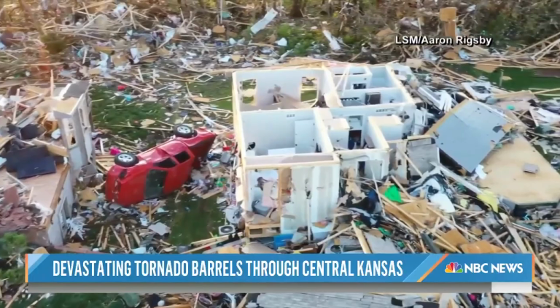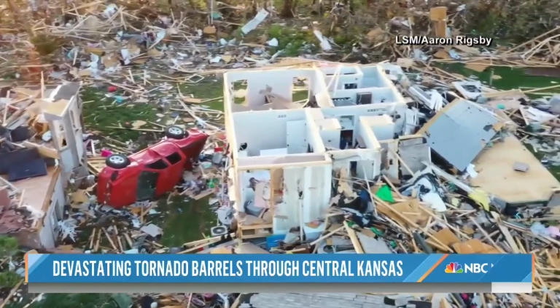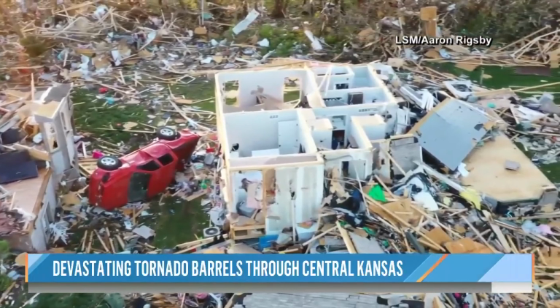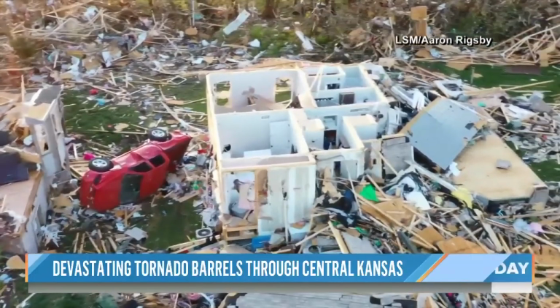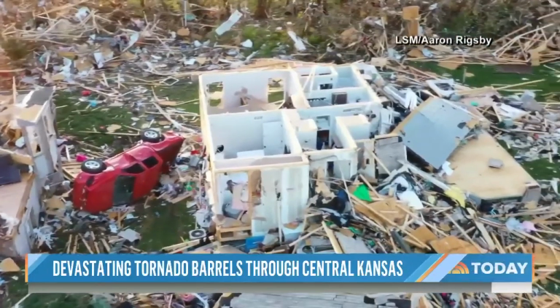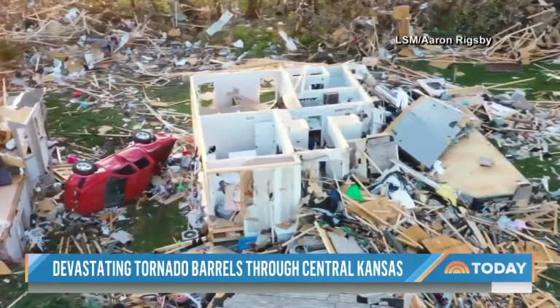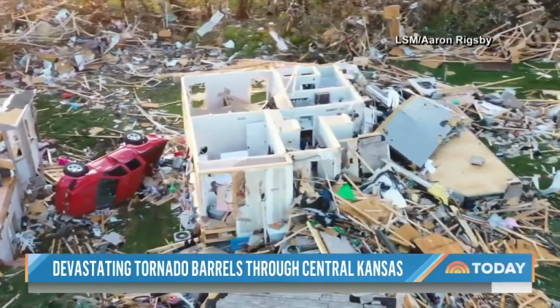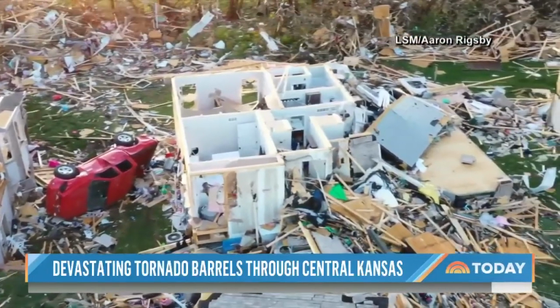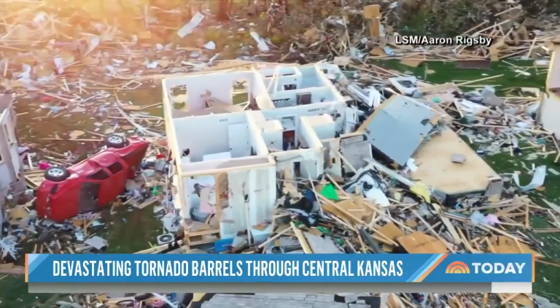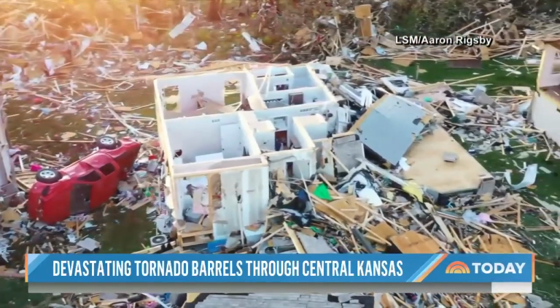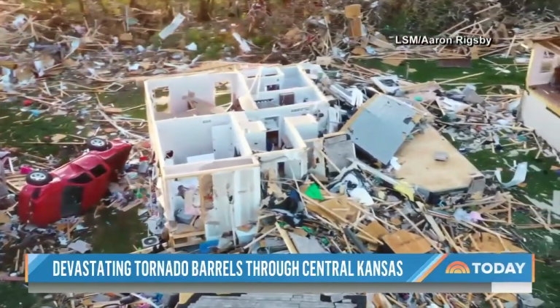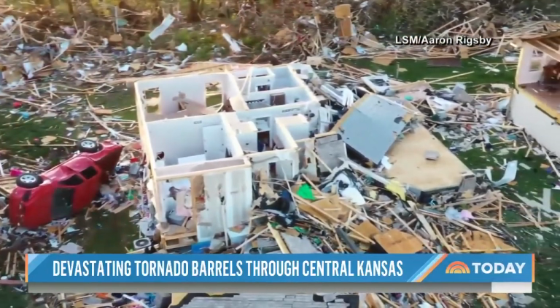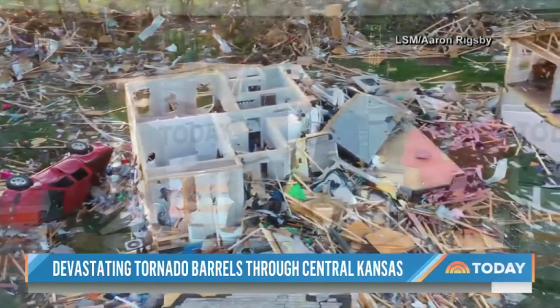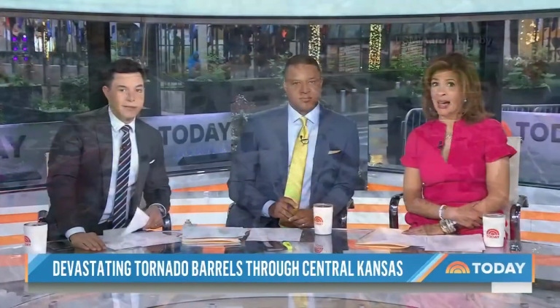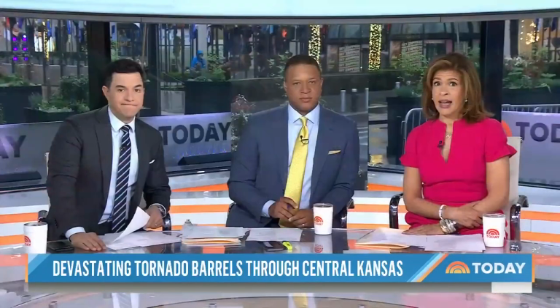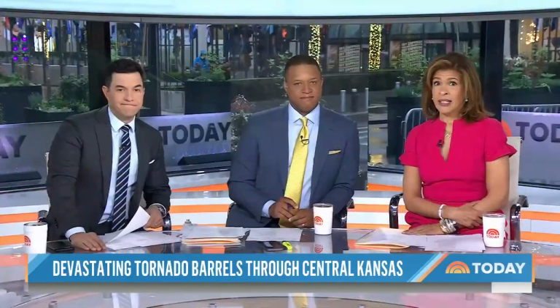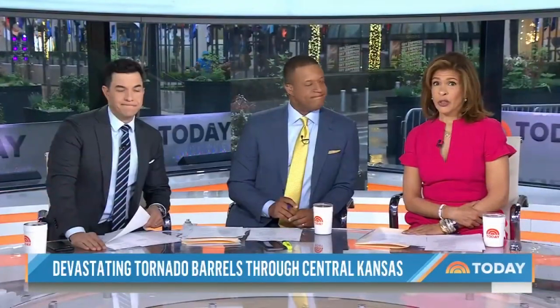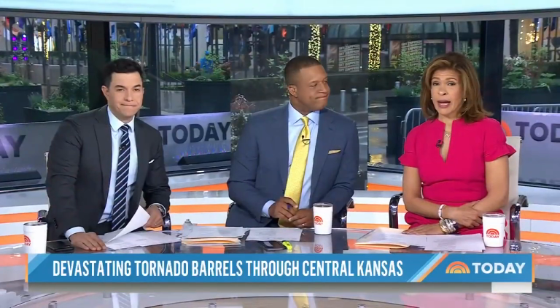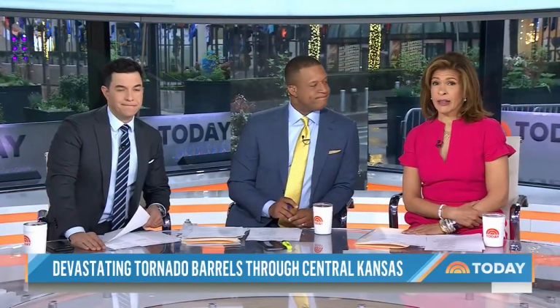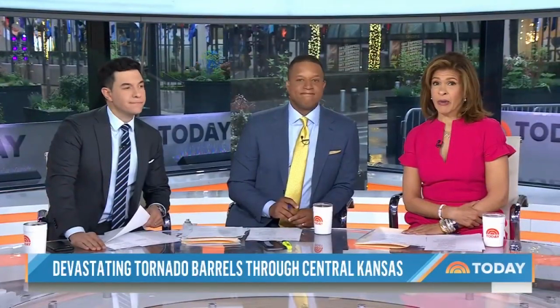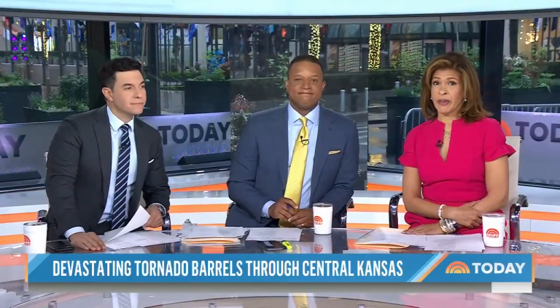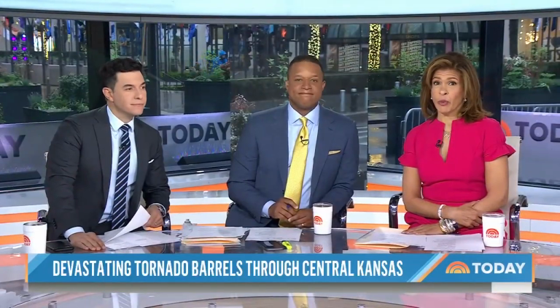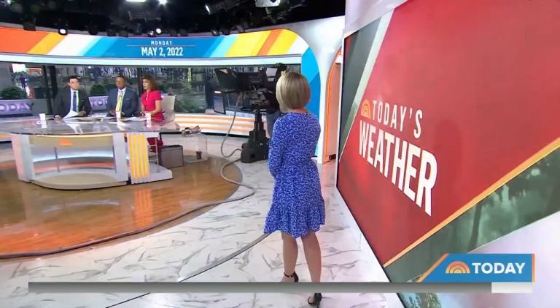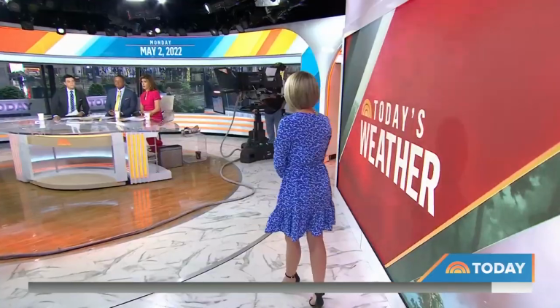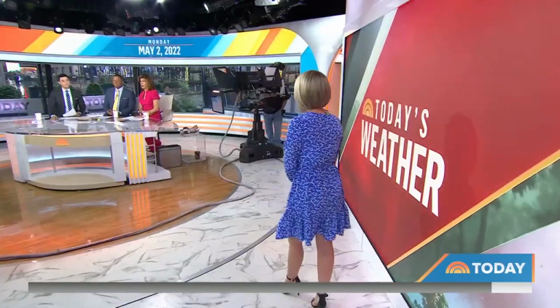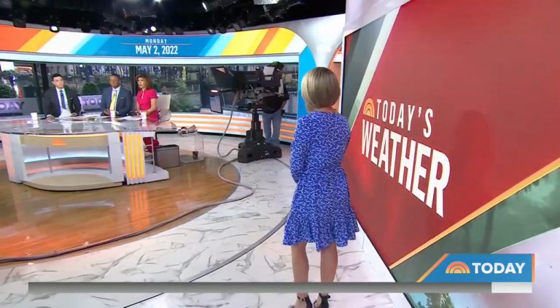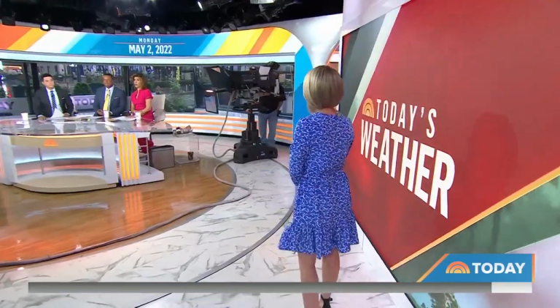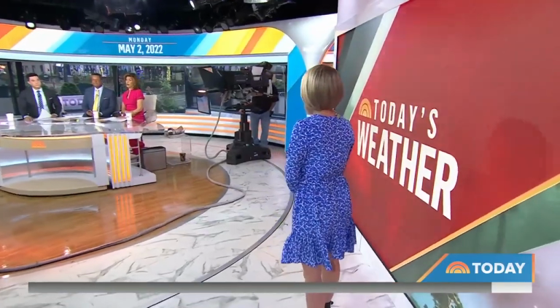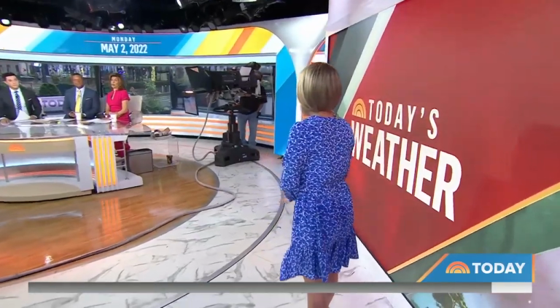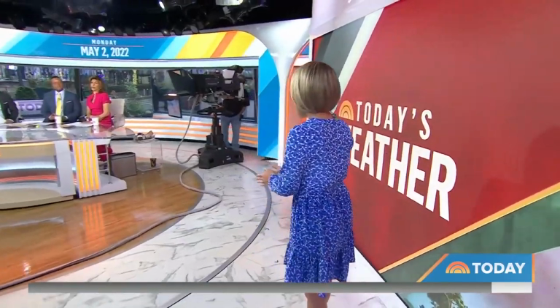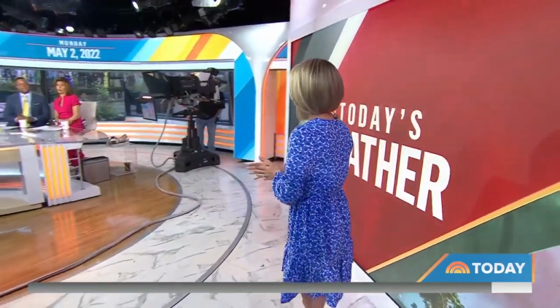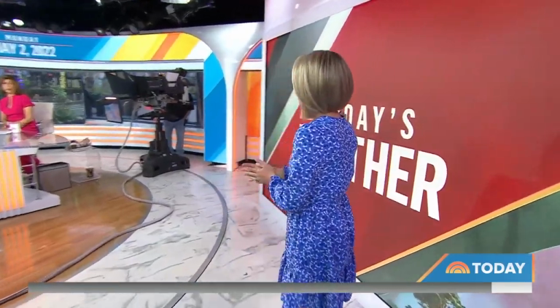You've seen a tornado, but never, ever like that. Dylan's tracking the threat of even more severe weather. She's in for Al with a look at the forecast.